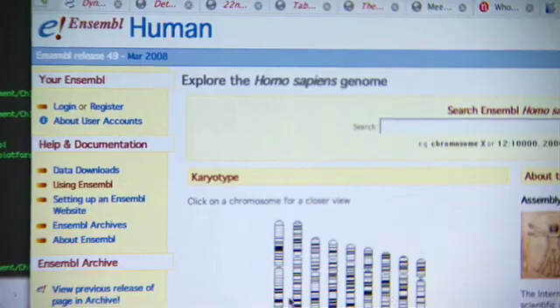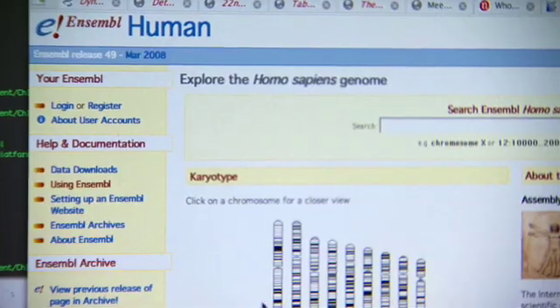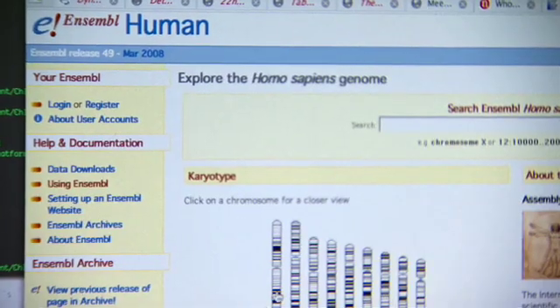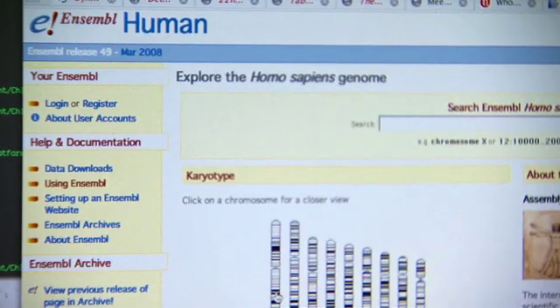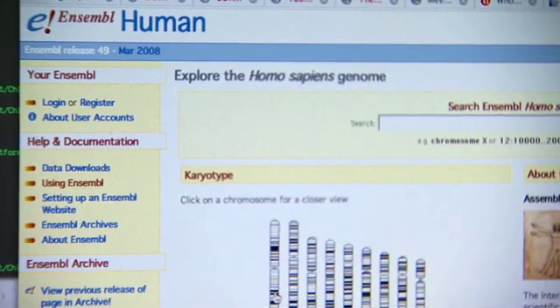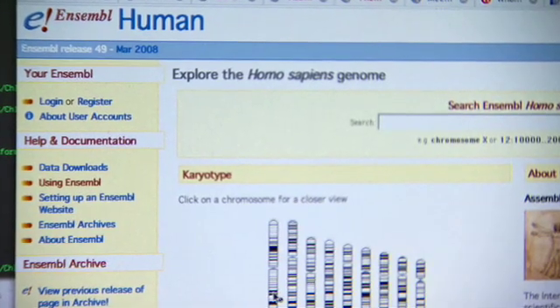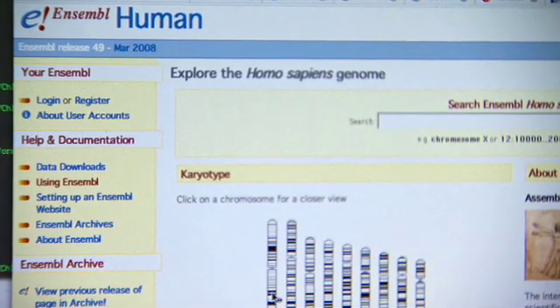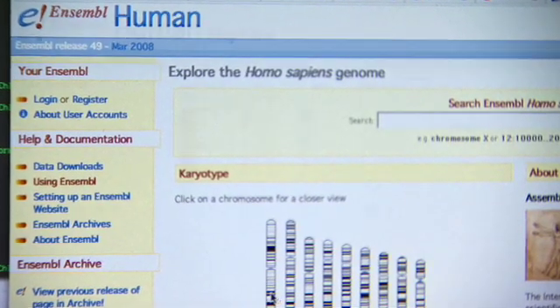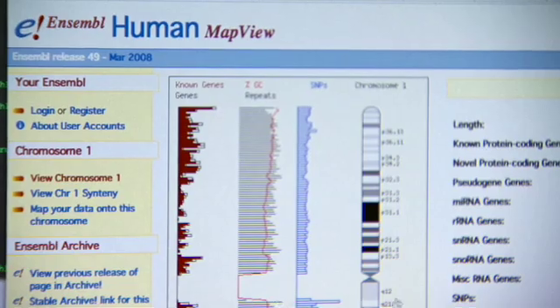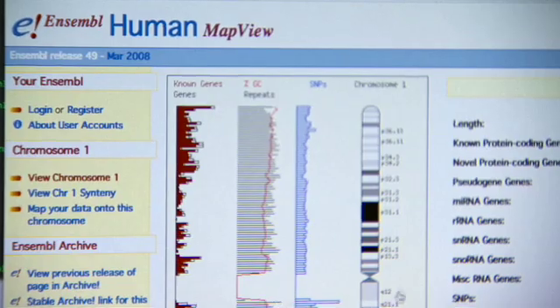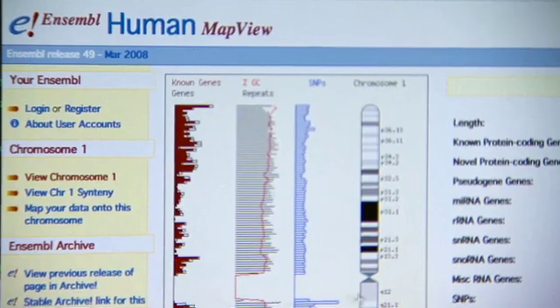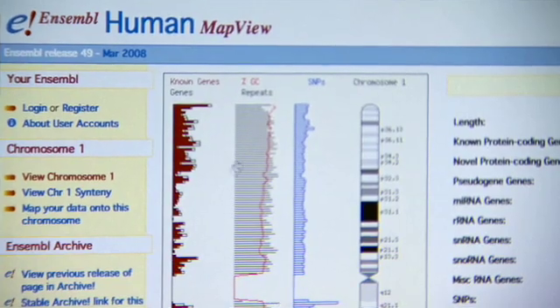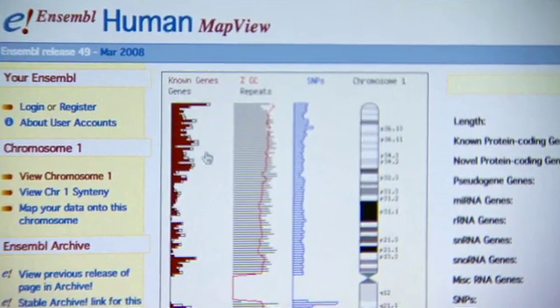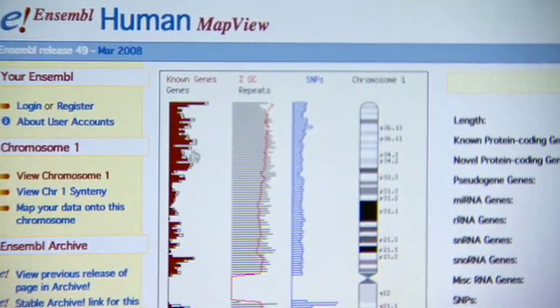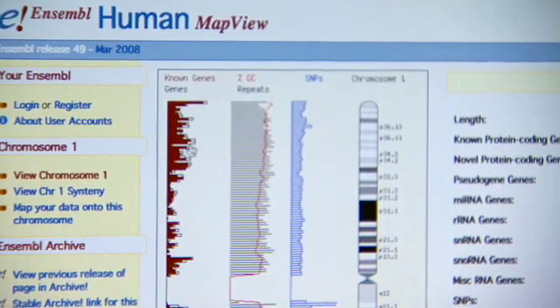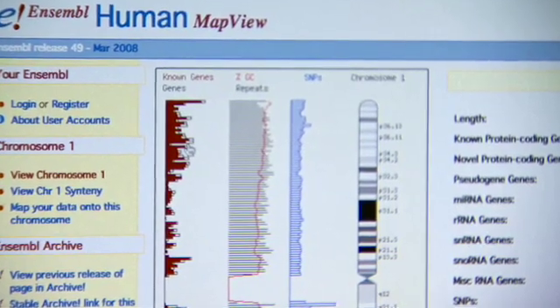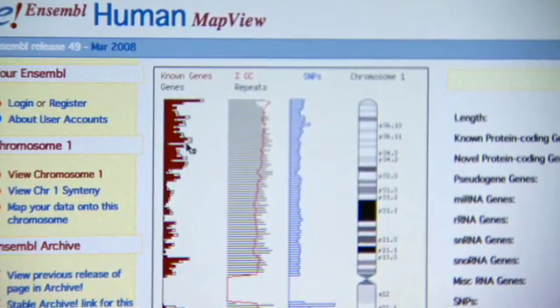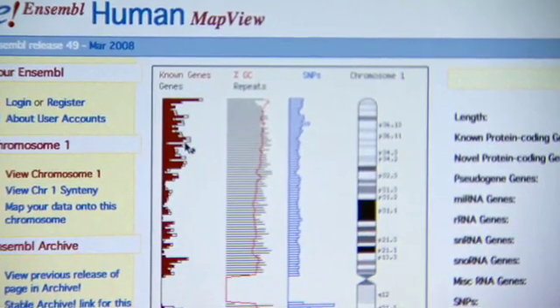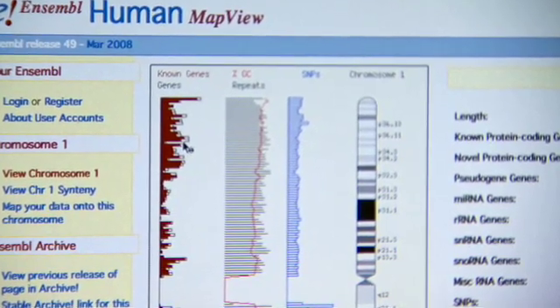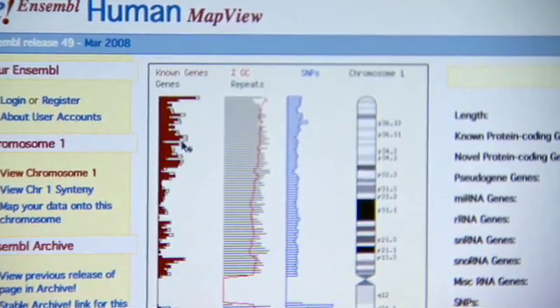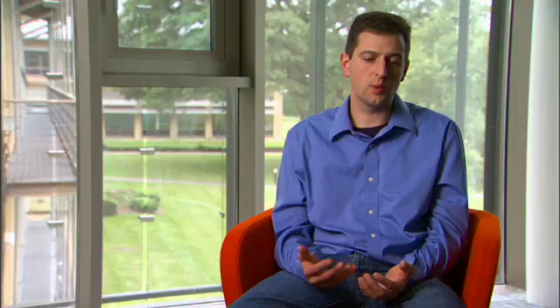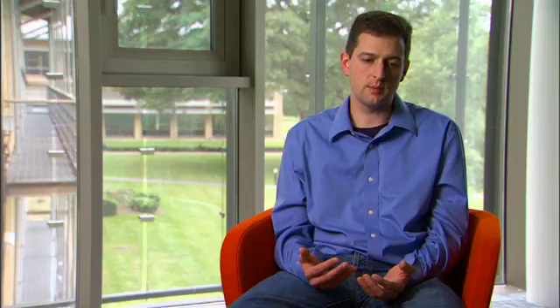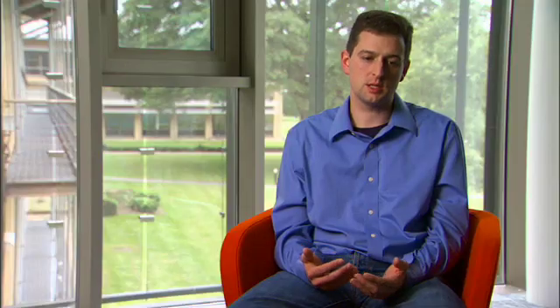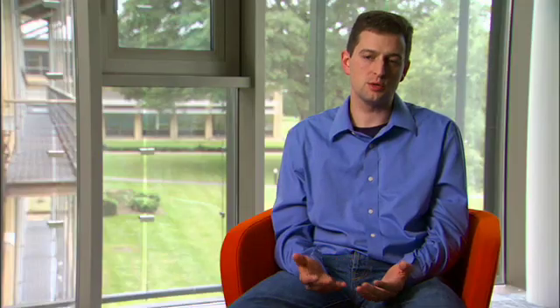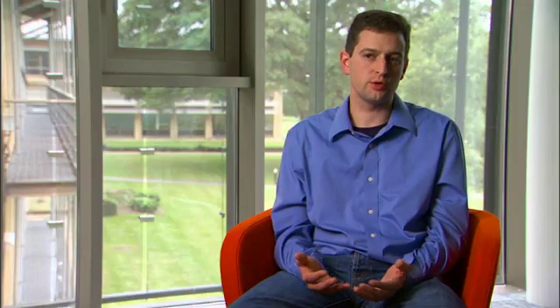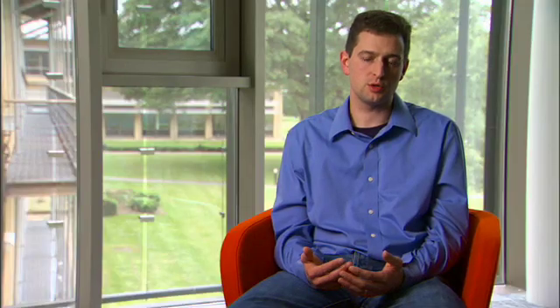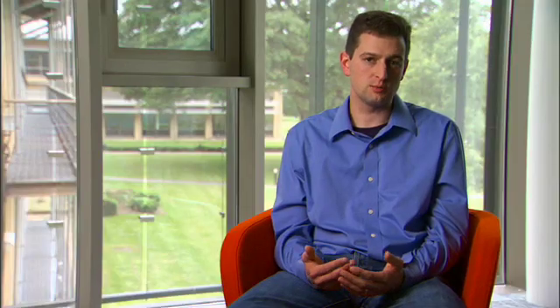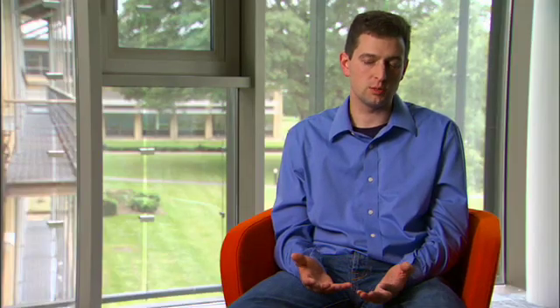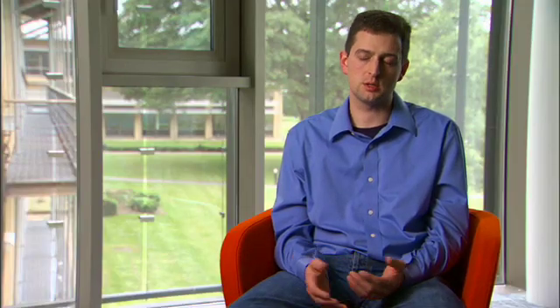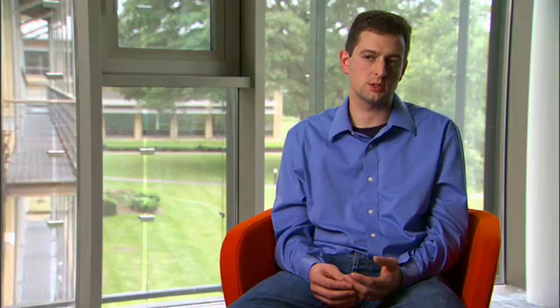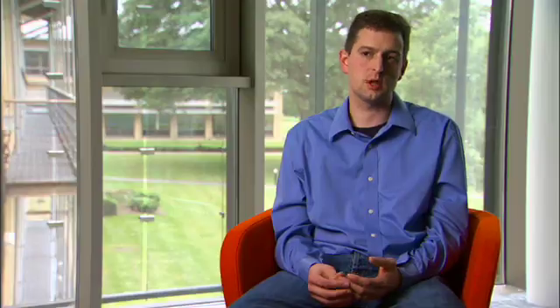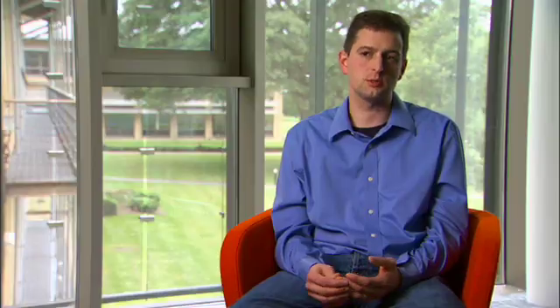We provide a web interface, the Ensemble Genome Browser. We strive to organize the data in a way that makes it useful to as many researchers as possible.